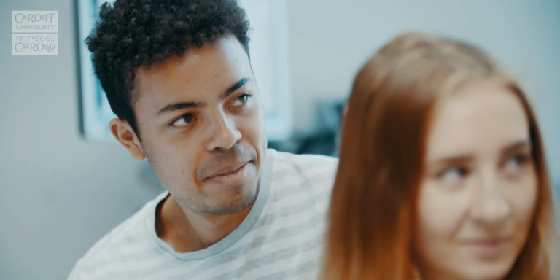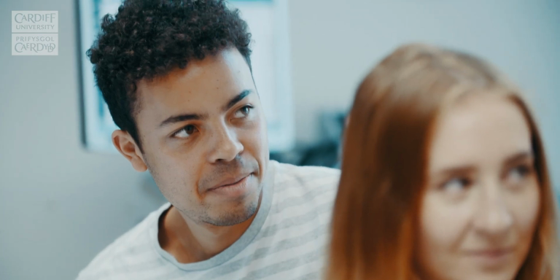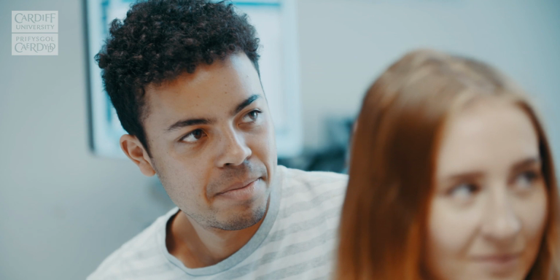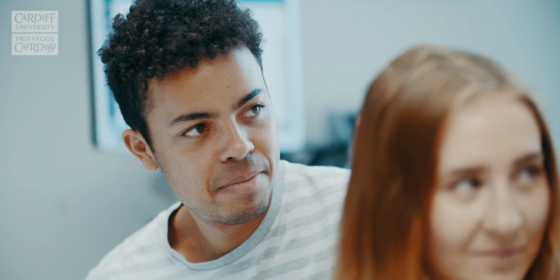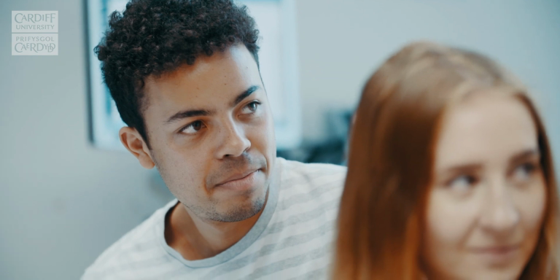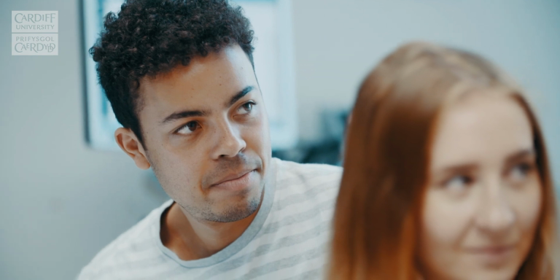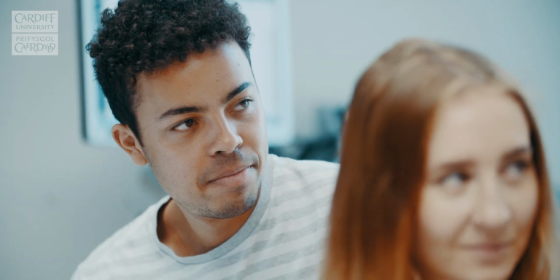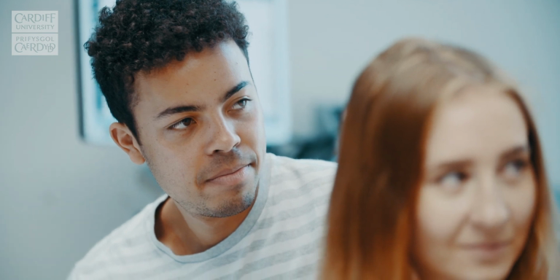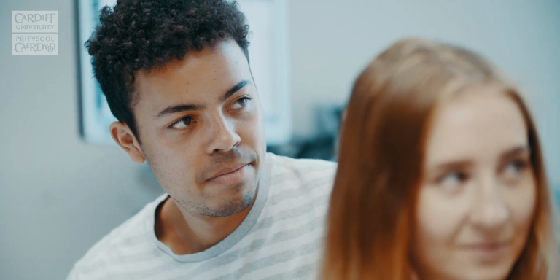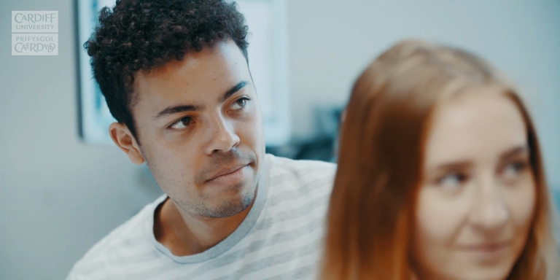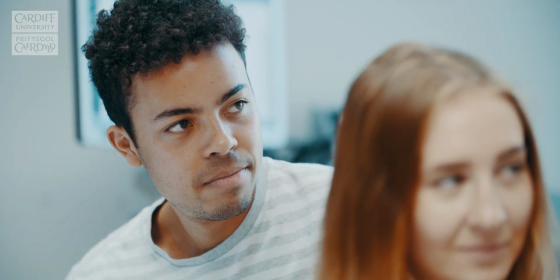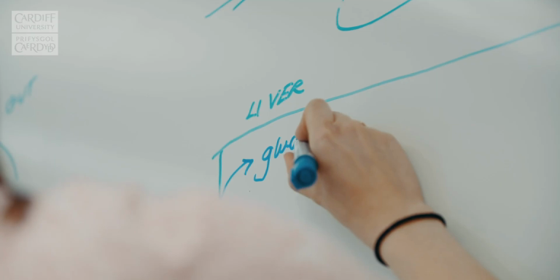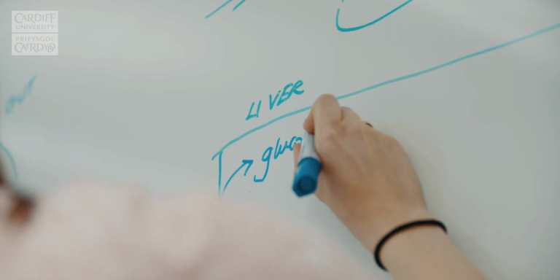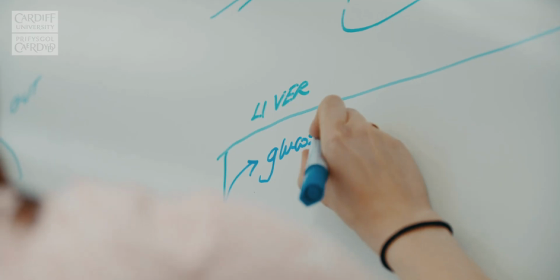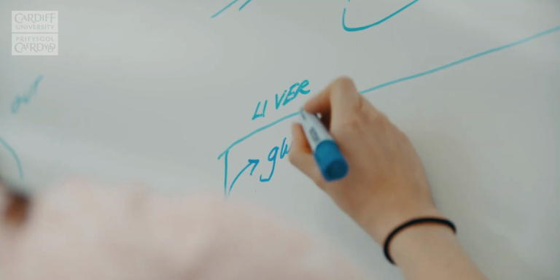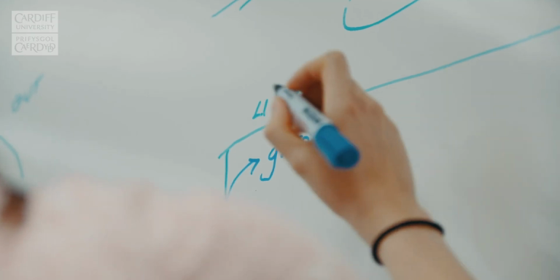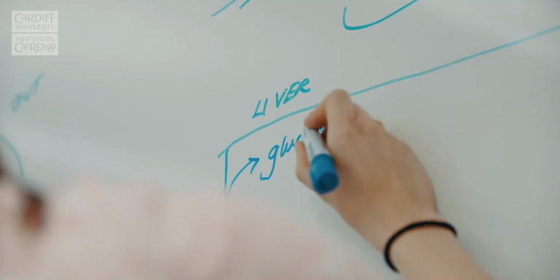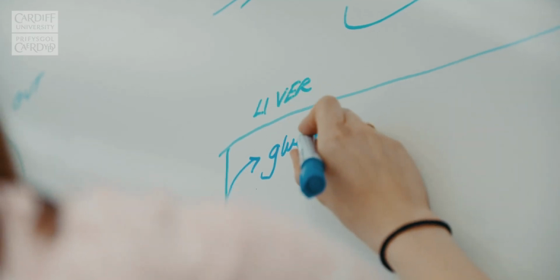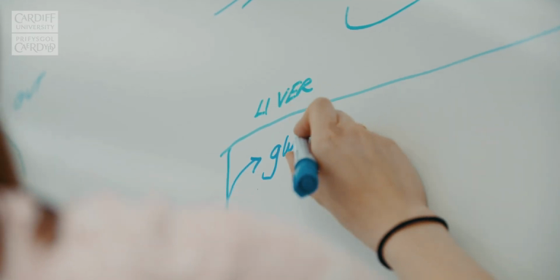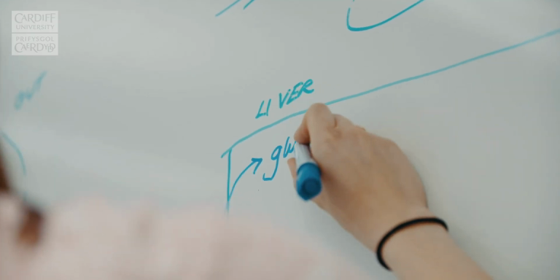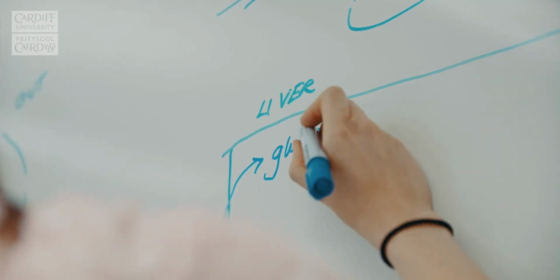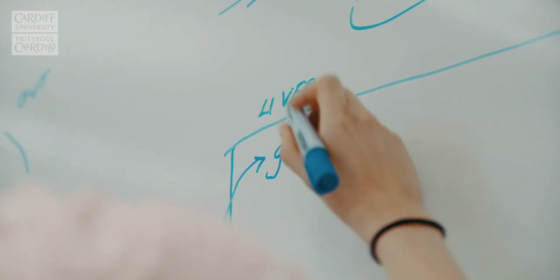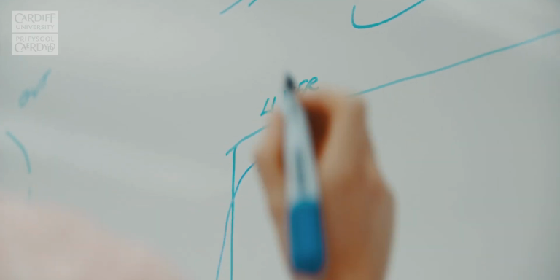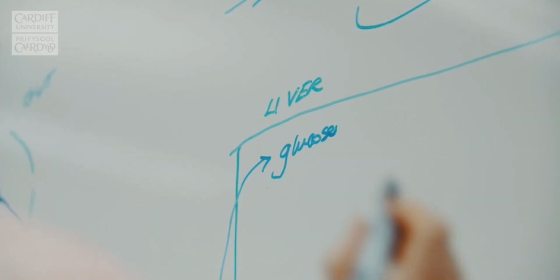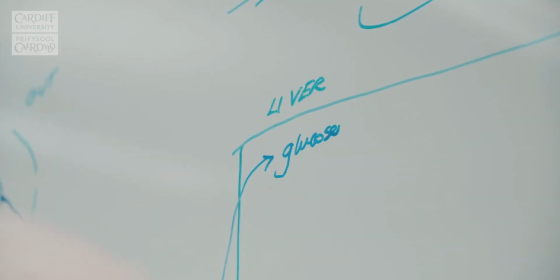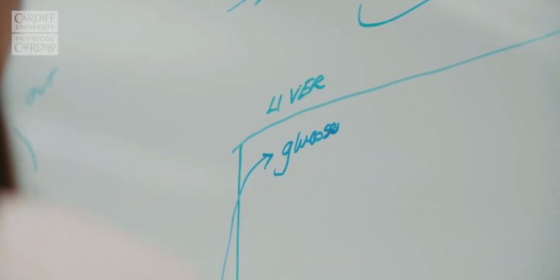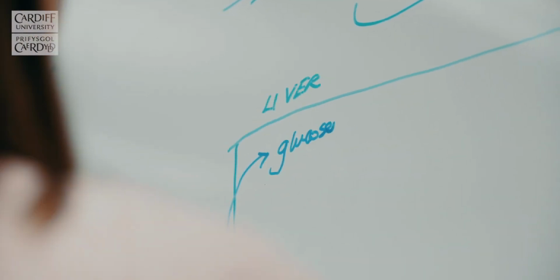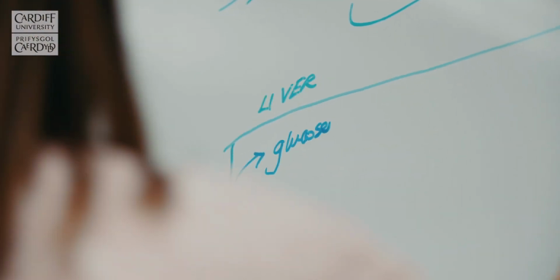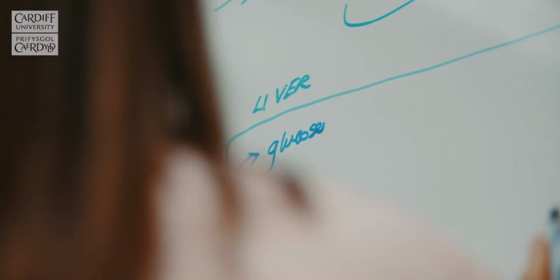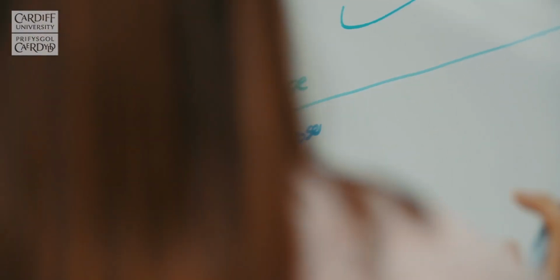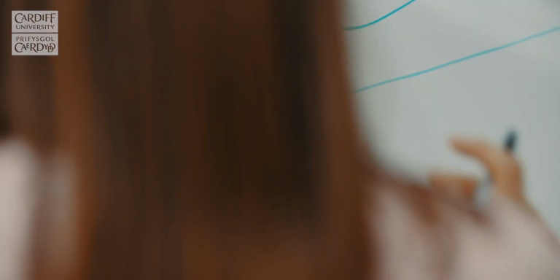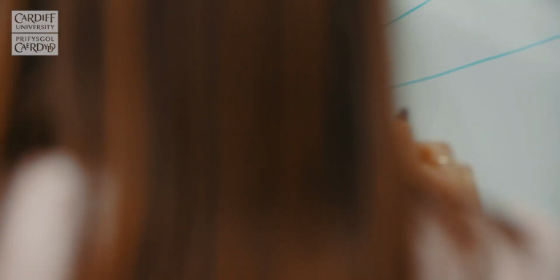So glycogen stores last about 16 hours after not having eaten, and then after that all the glycogen's gone. Basically, glucose when it gets into the liver it gets converted to glycogen.